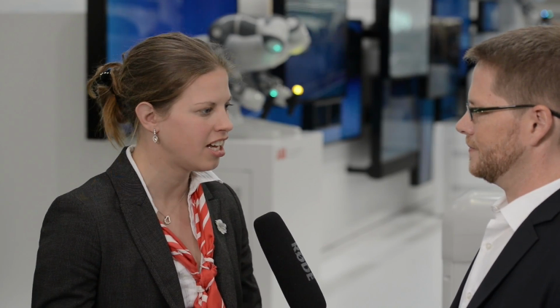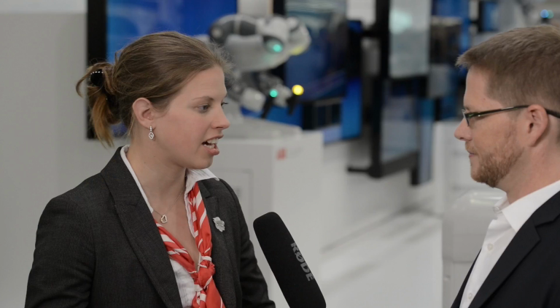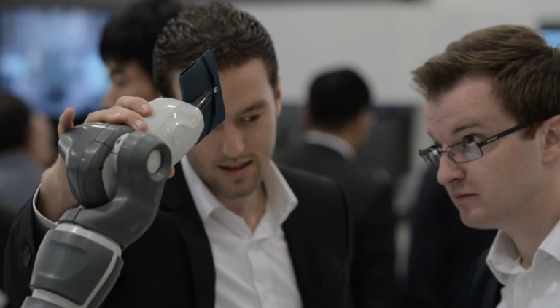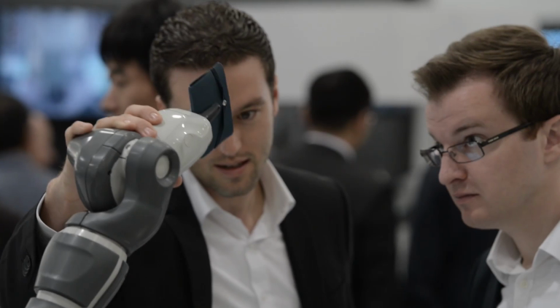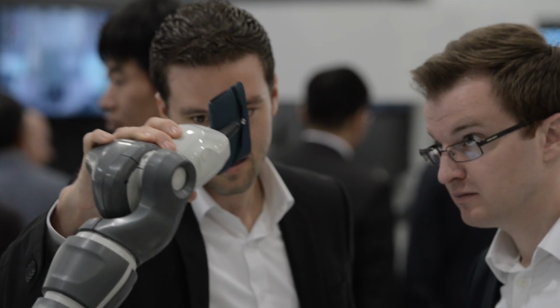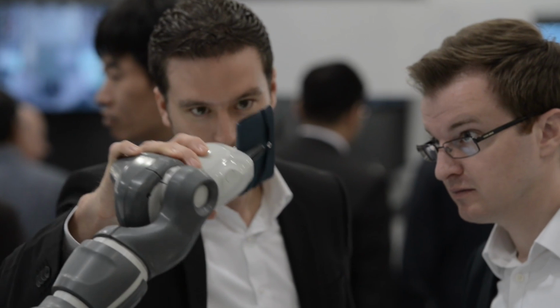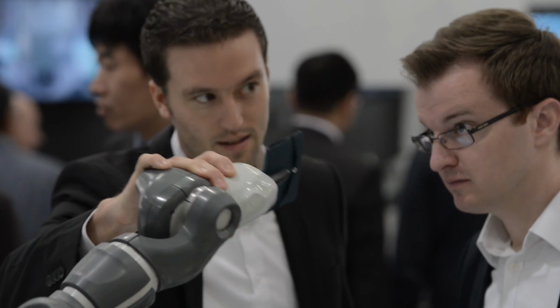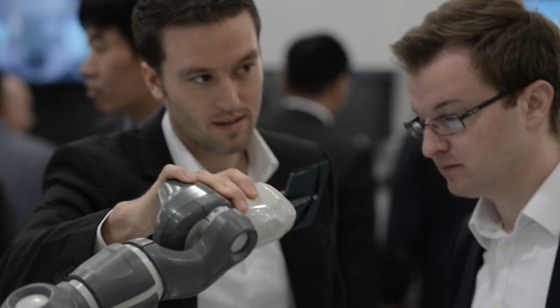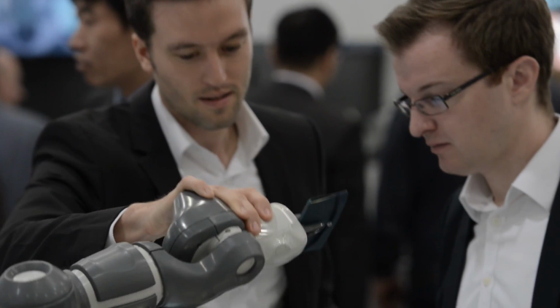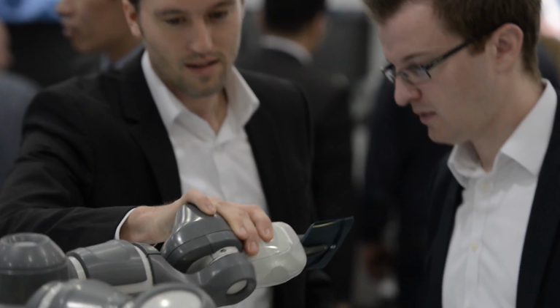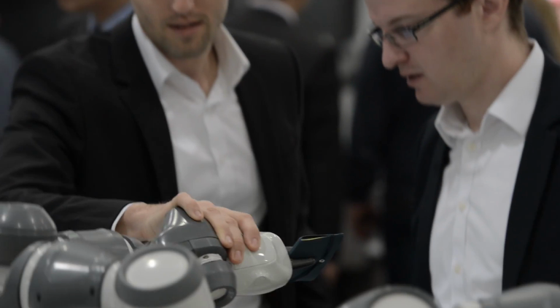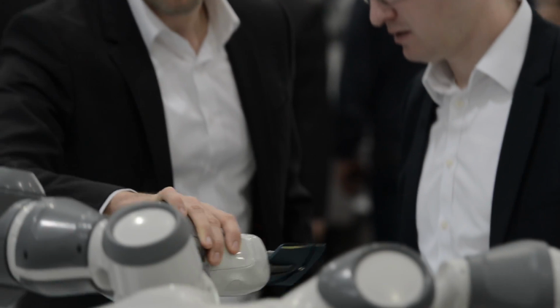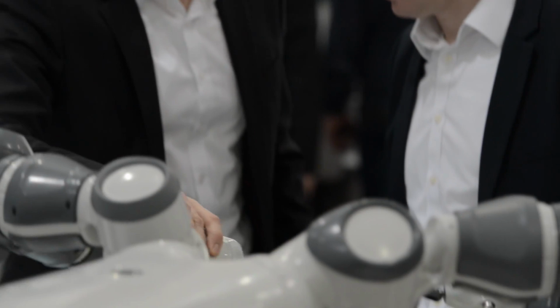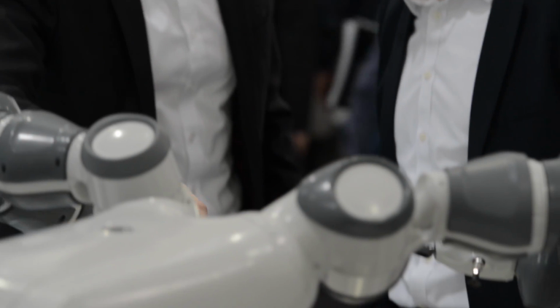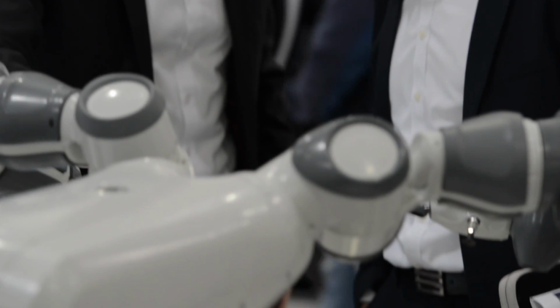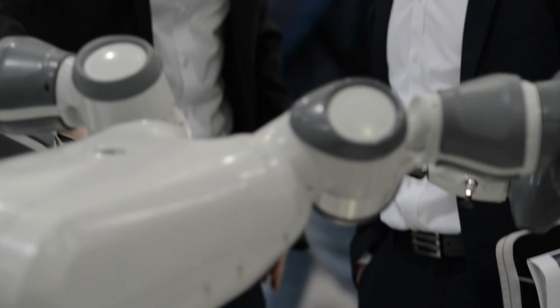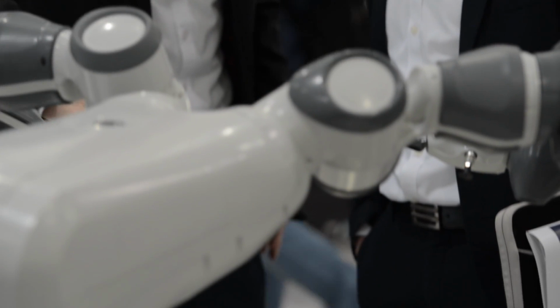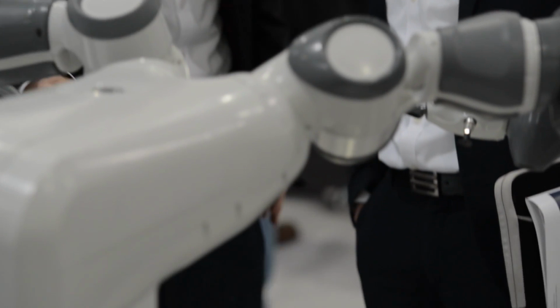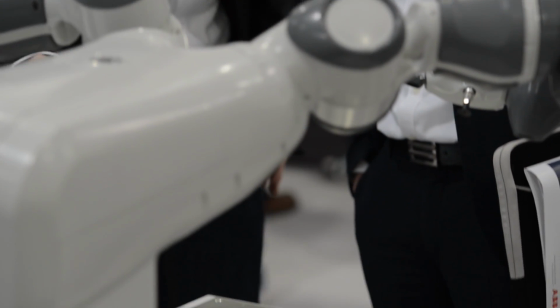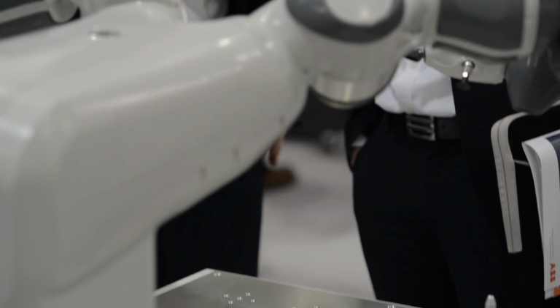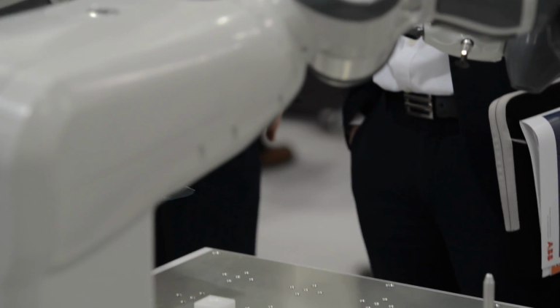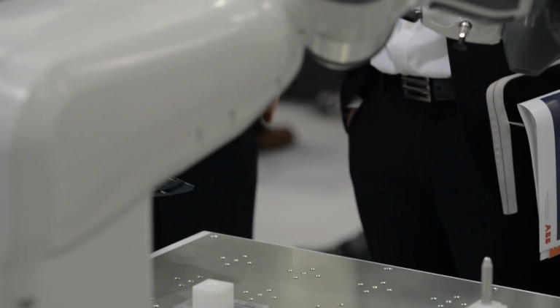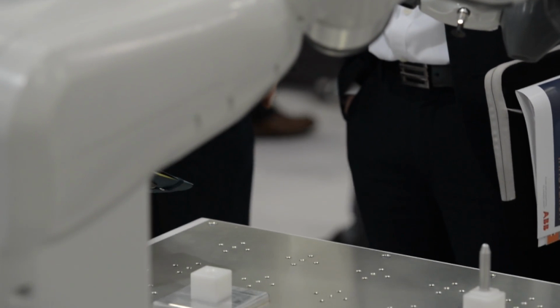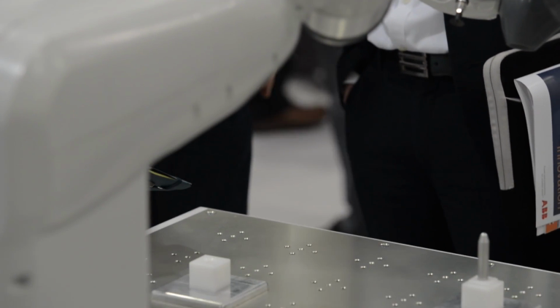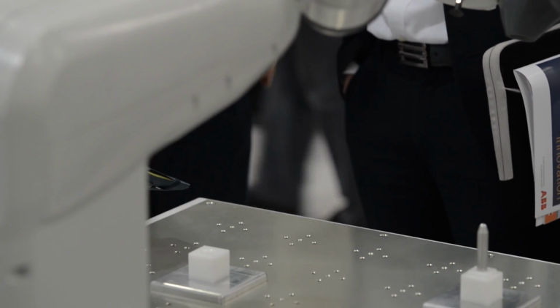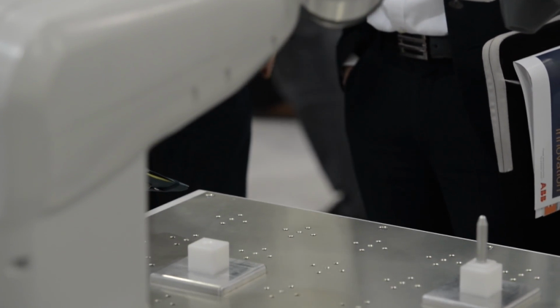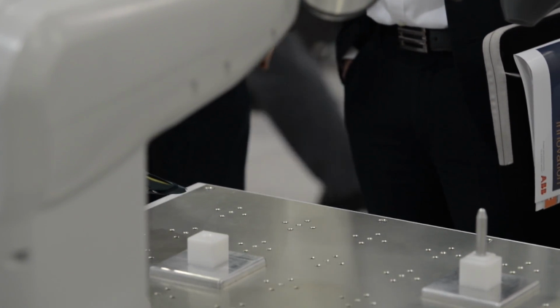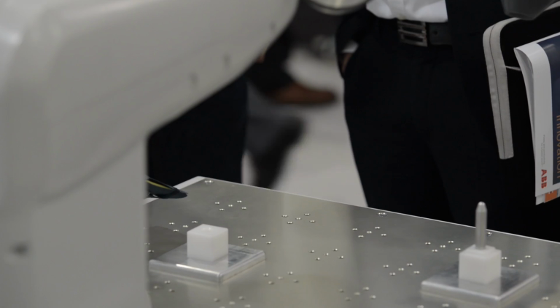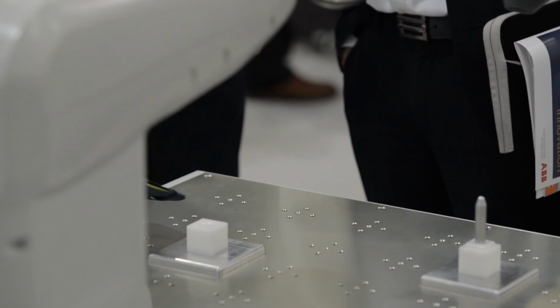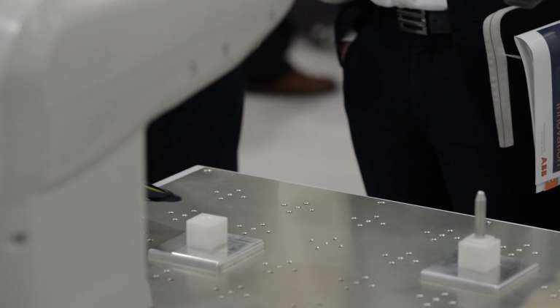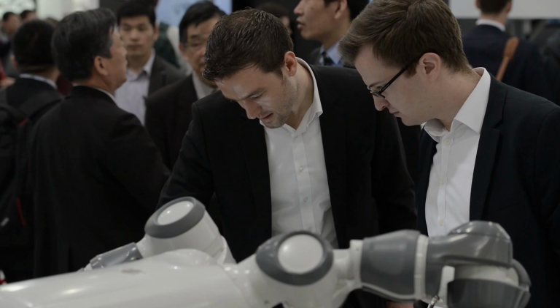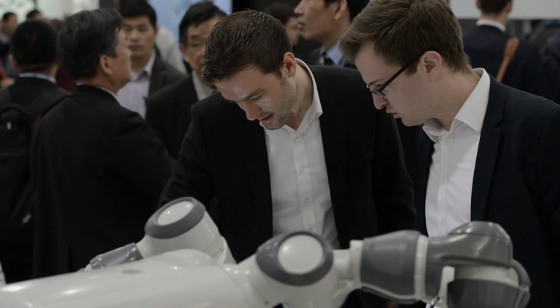And so you can create your own program in seconds, just by moving YuMi's arms to where you want it.